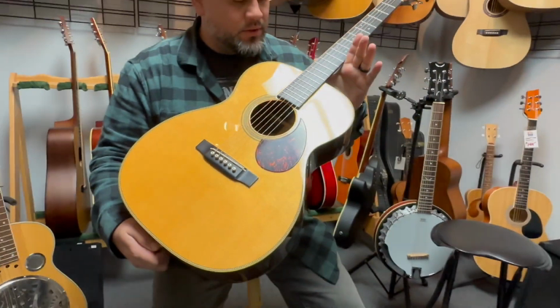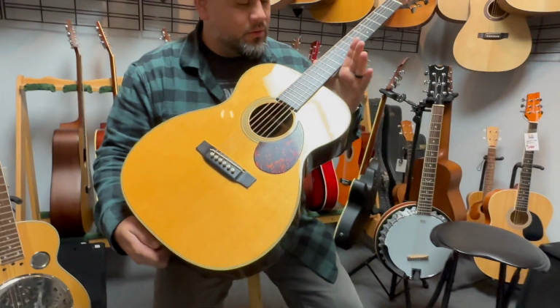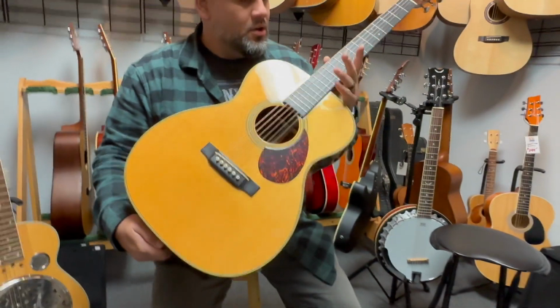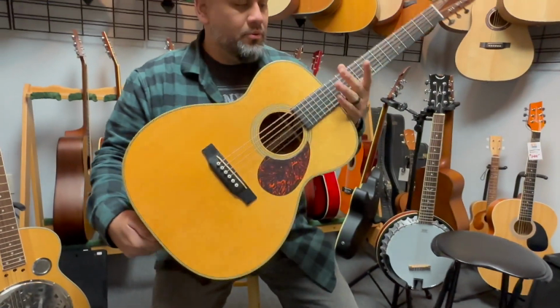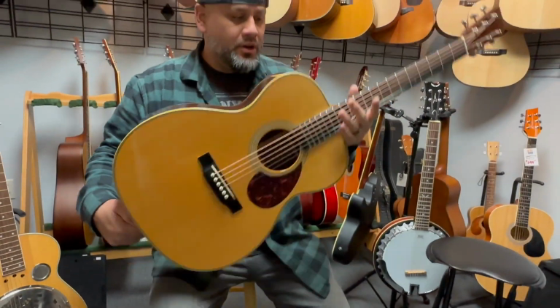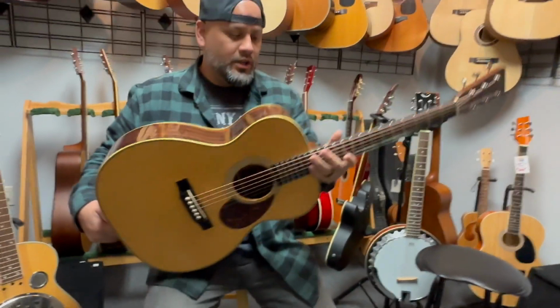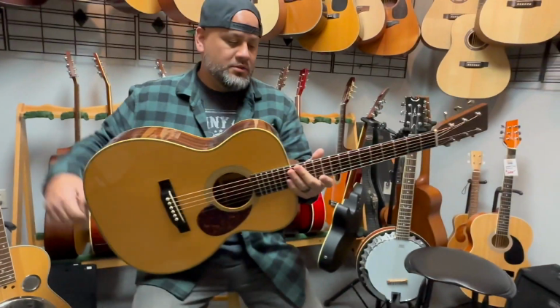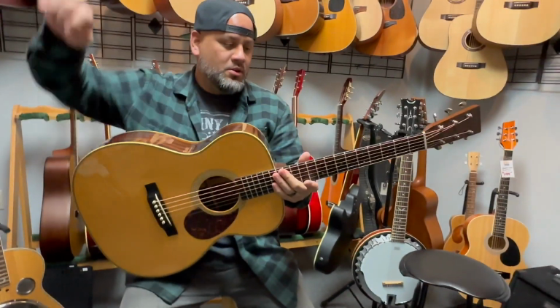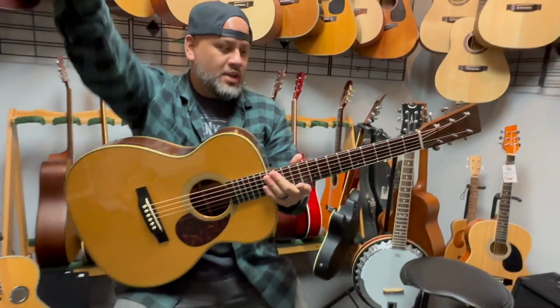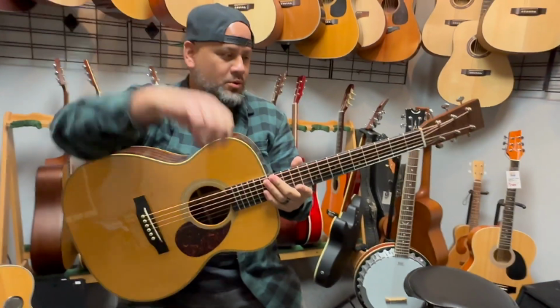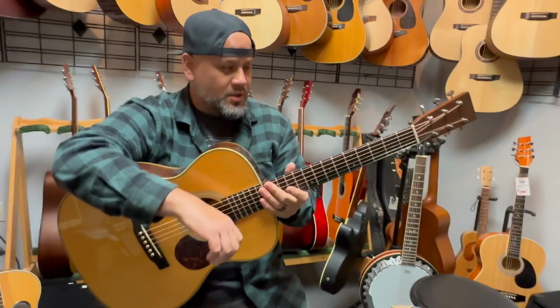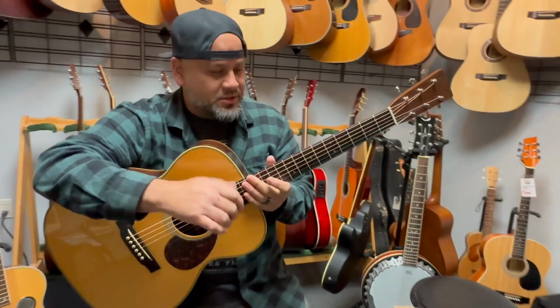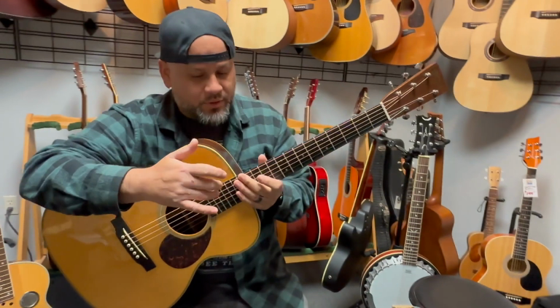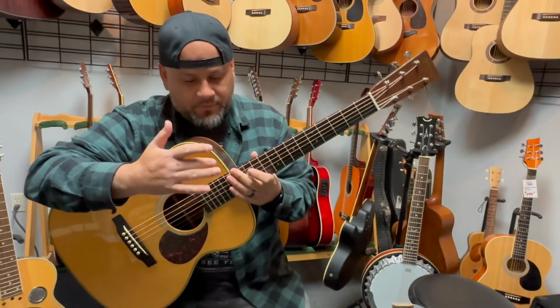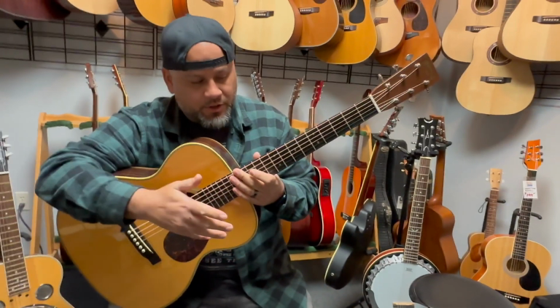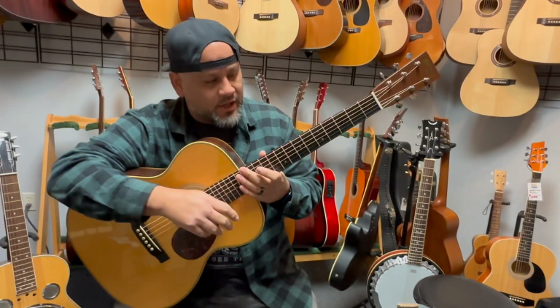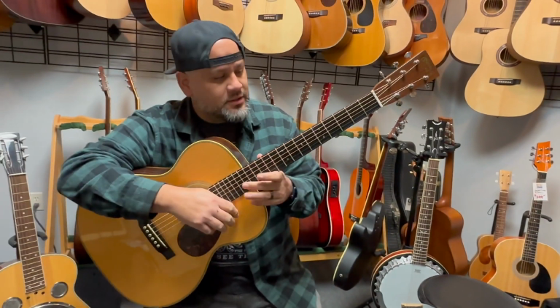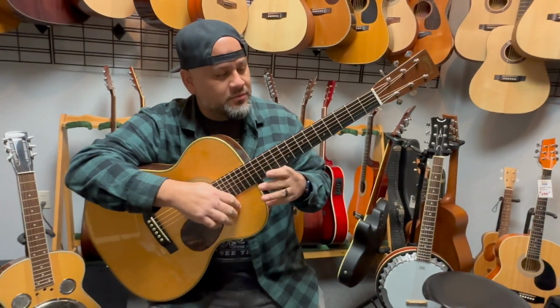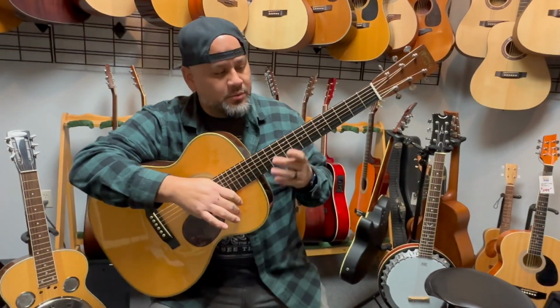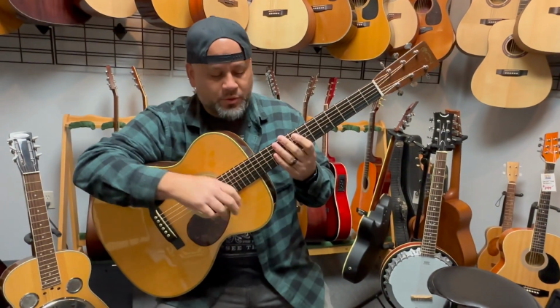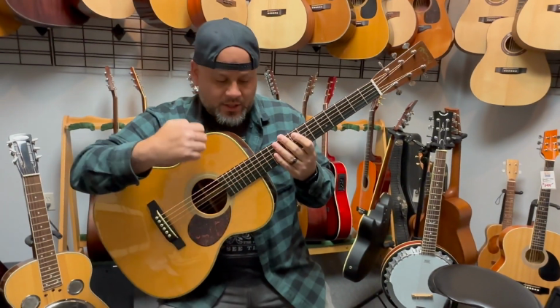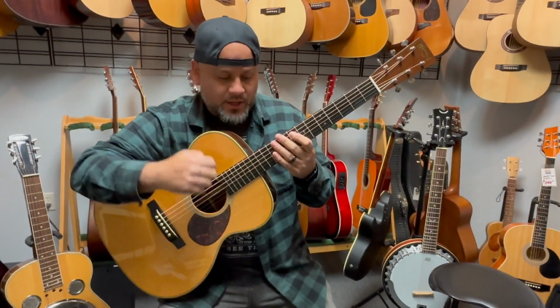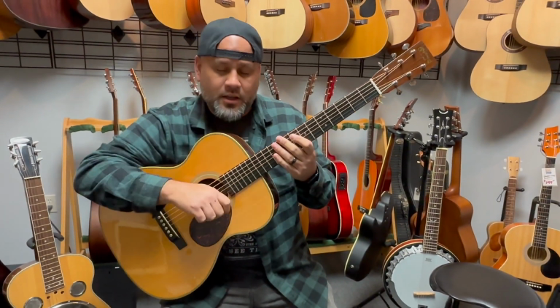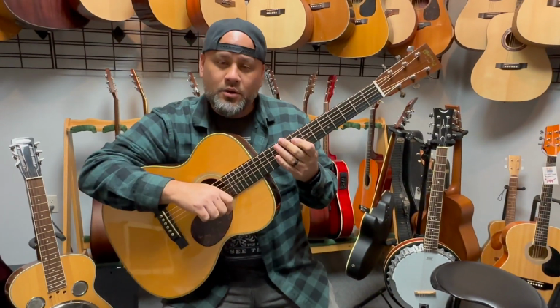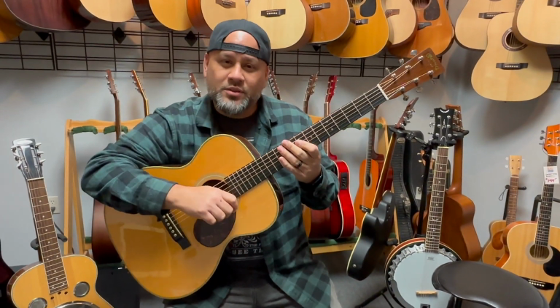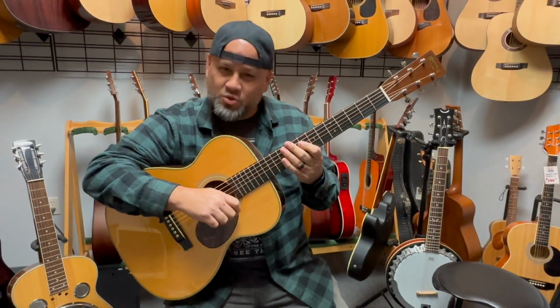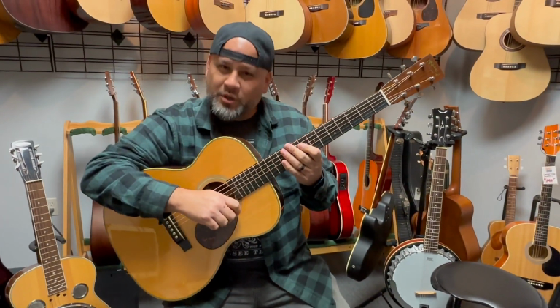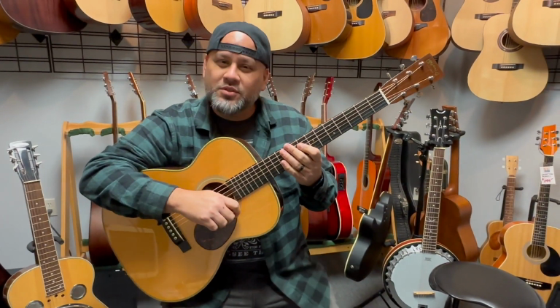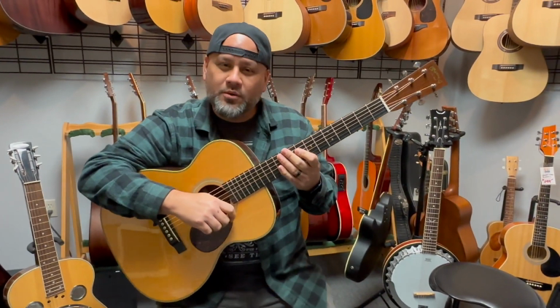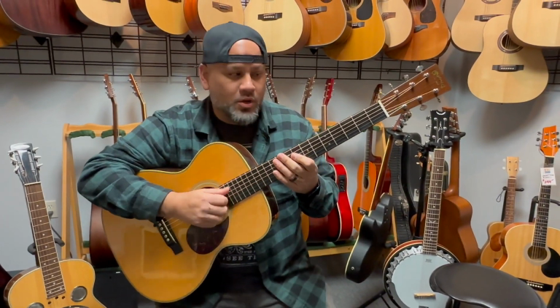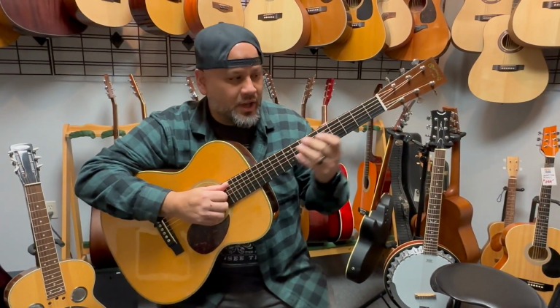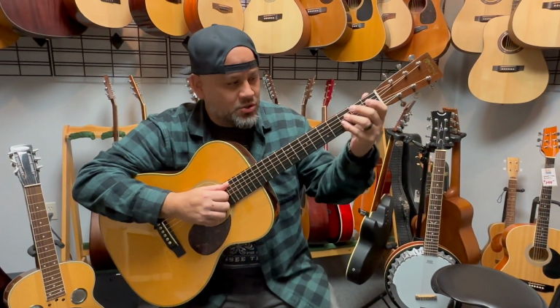So we're going to go ahead and give you some tone samples. I'm going to start with some fingerstyle stuff, then I'm going to really dig in with some strumming. Hope you guys enjoy.